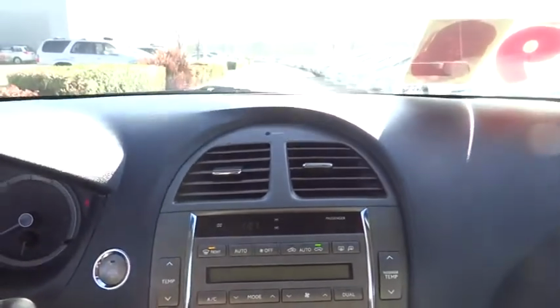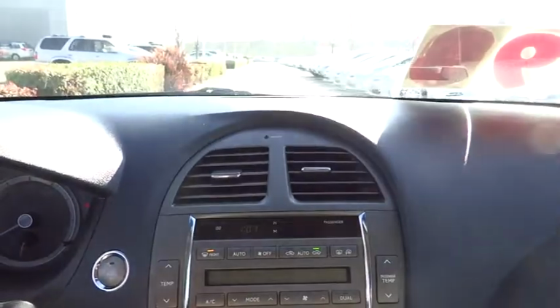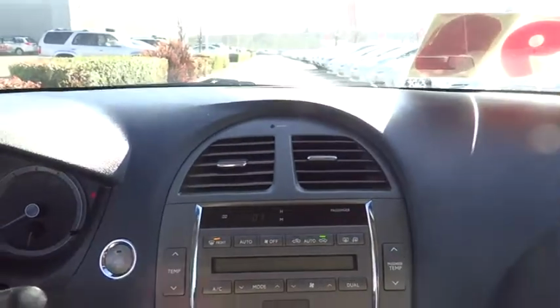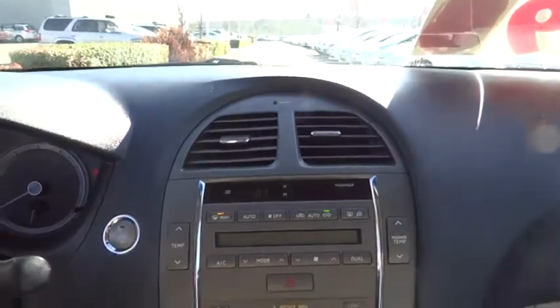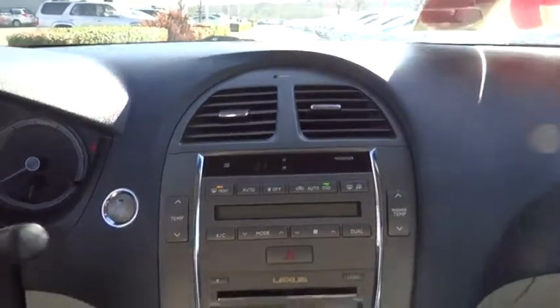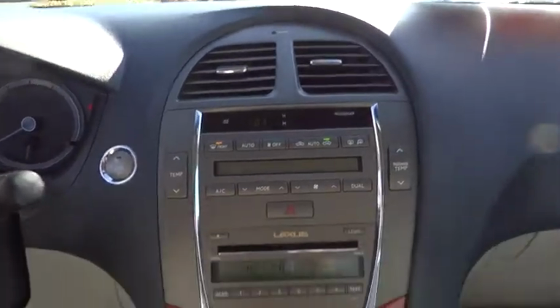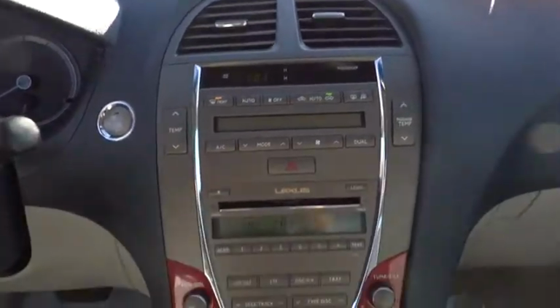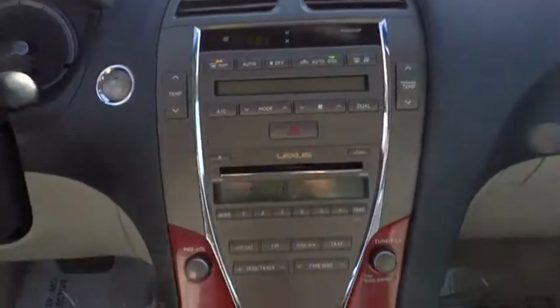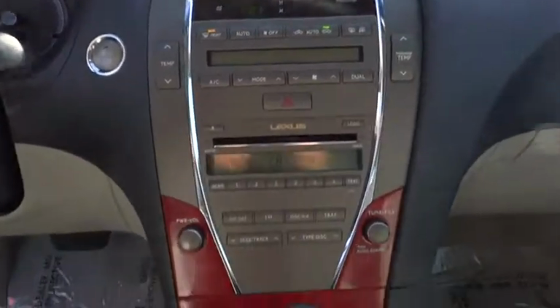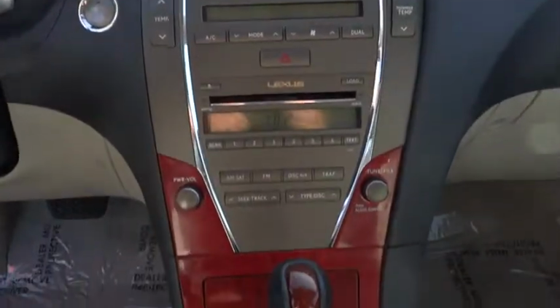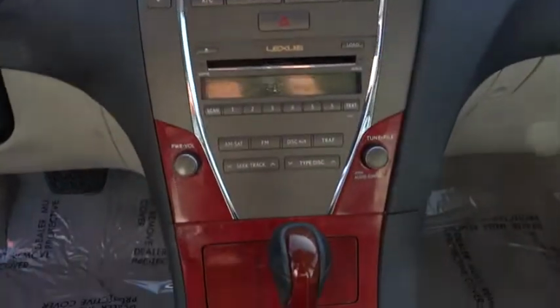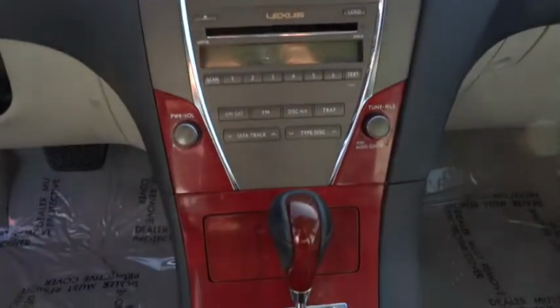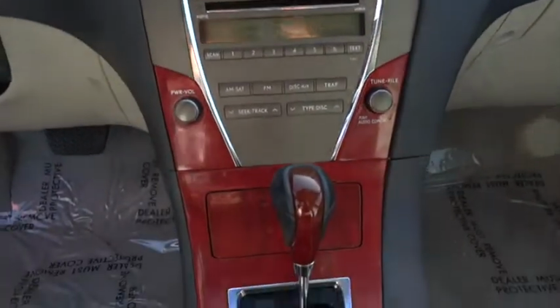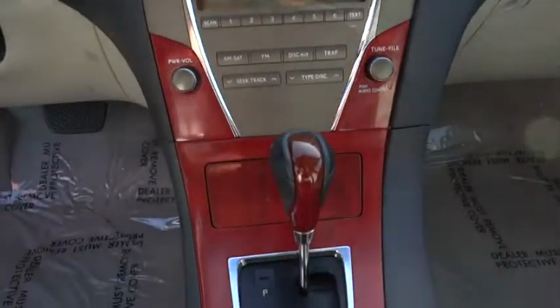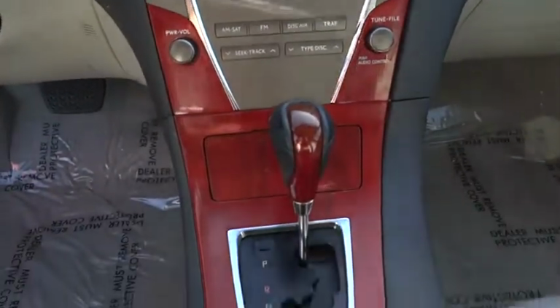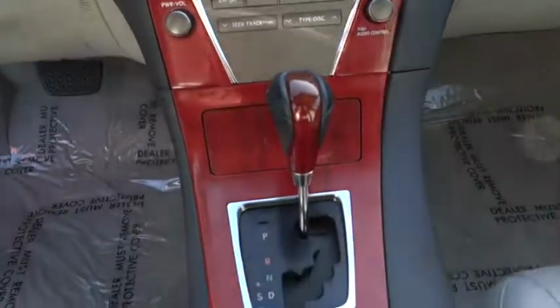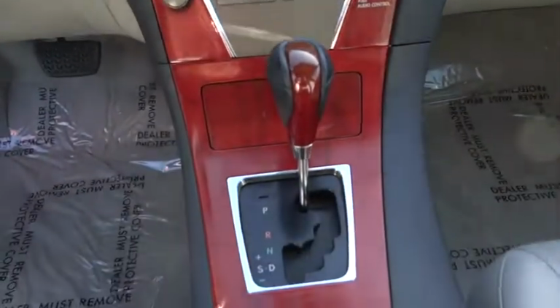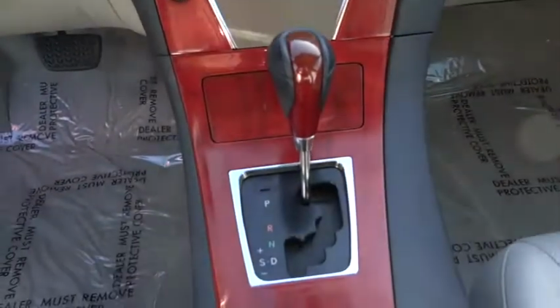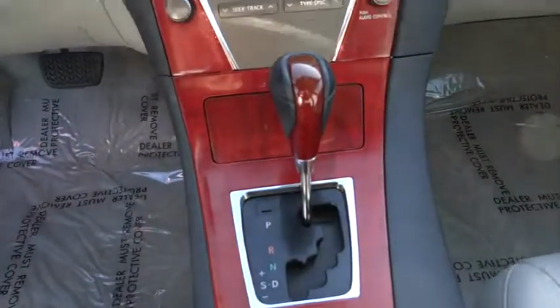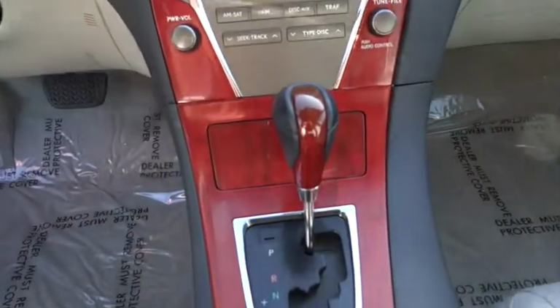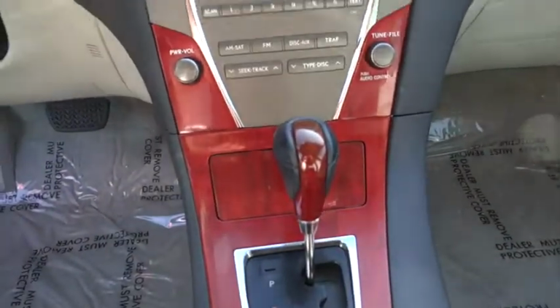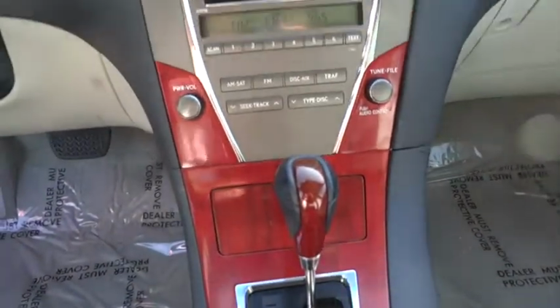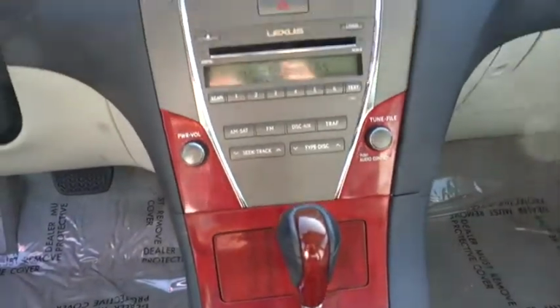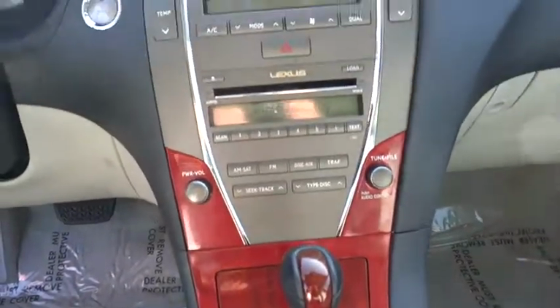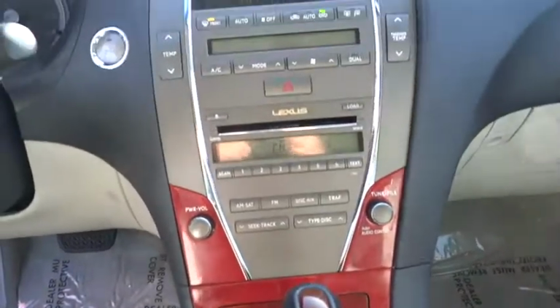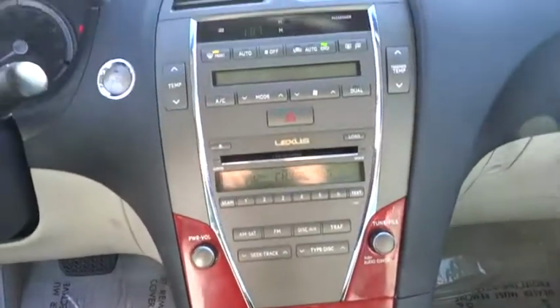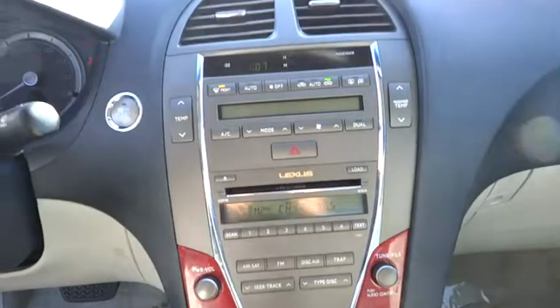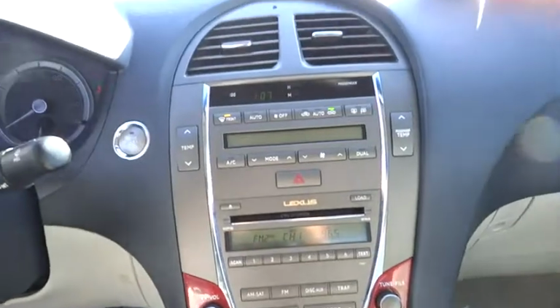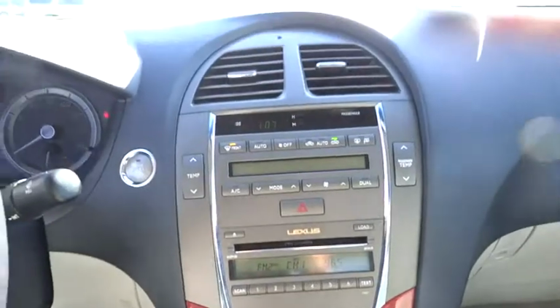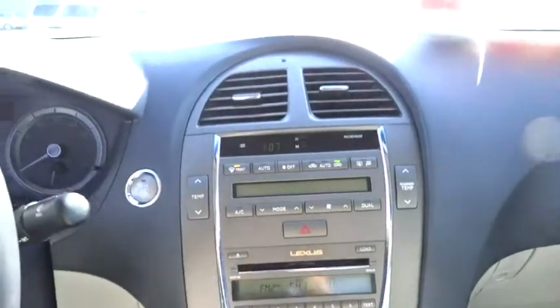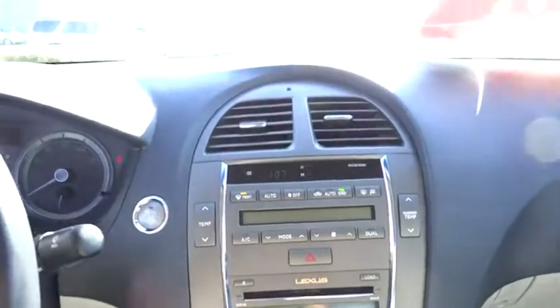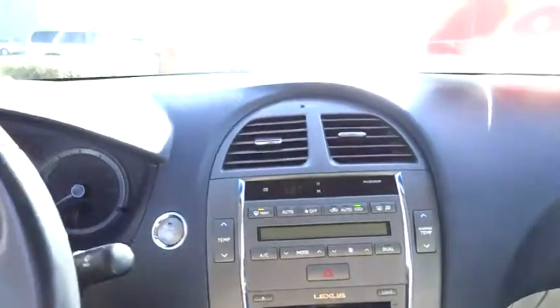This vehicle qualifies for Carfax buyback guarantee. Come see the car for yourself.